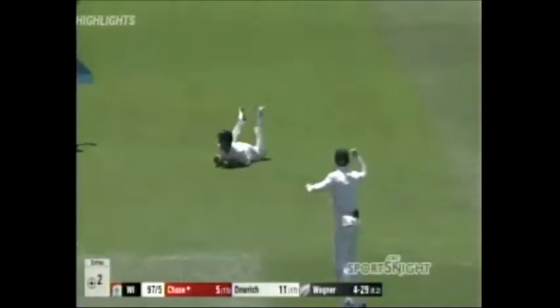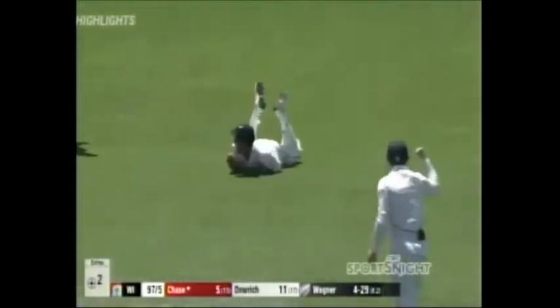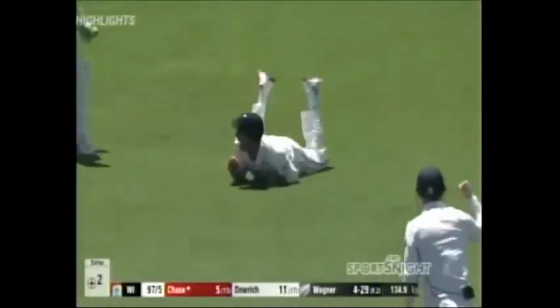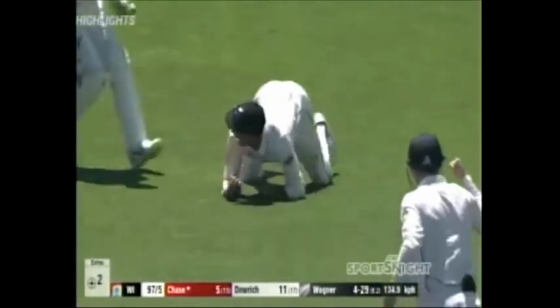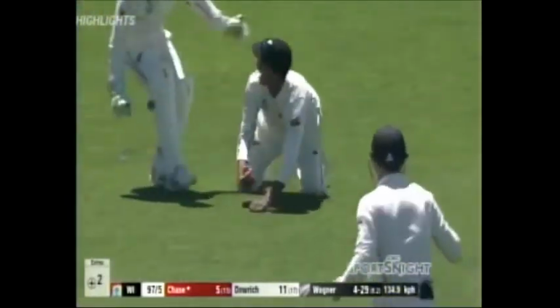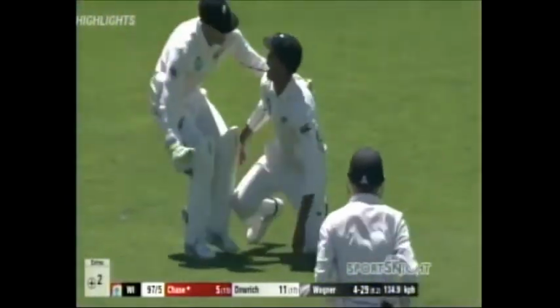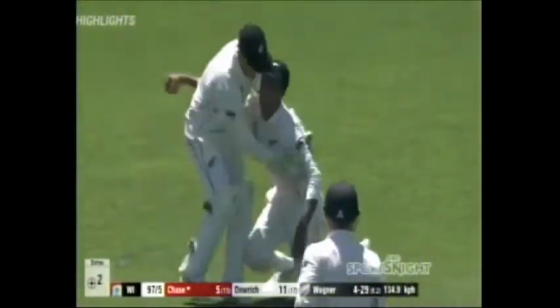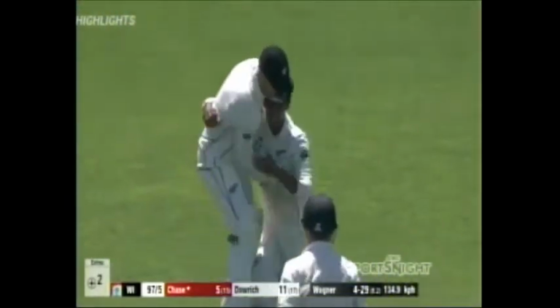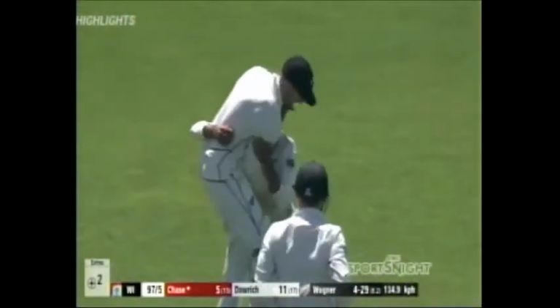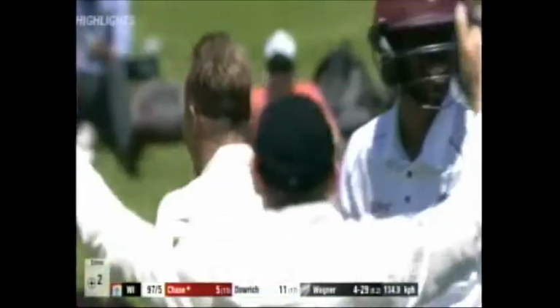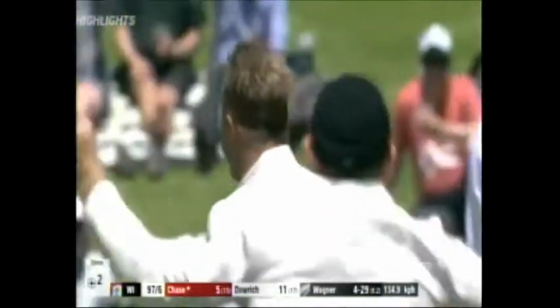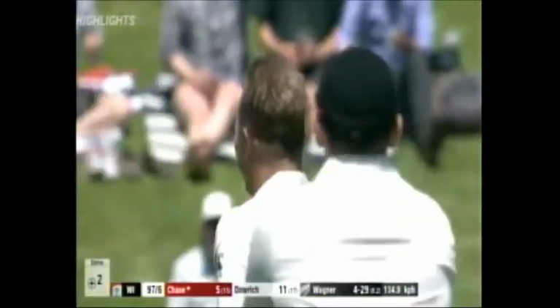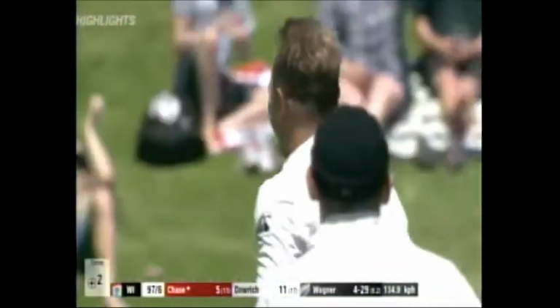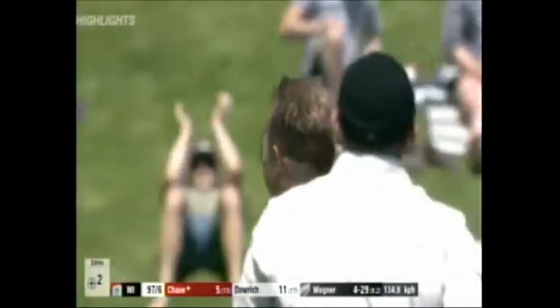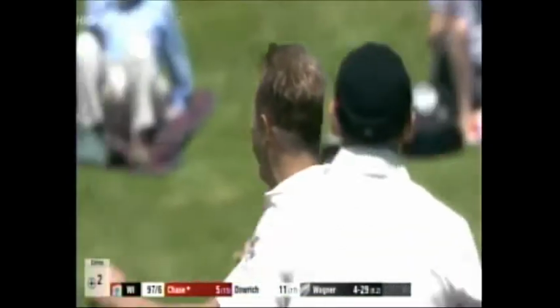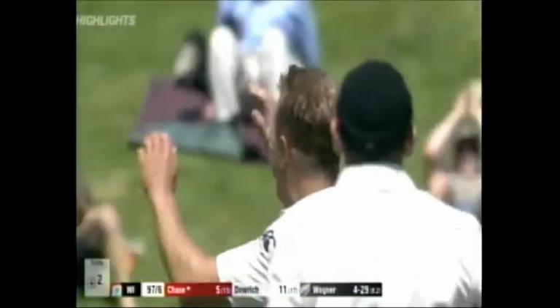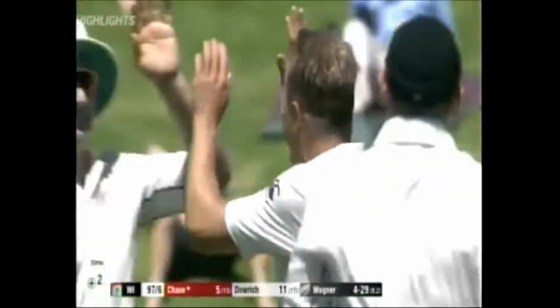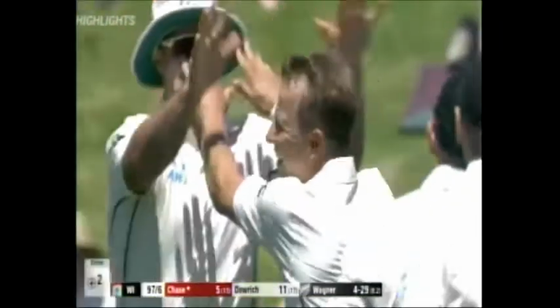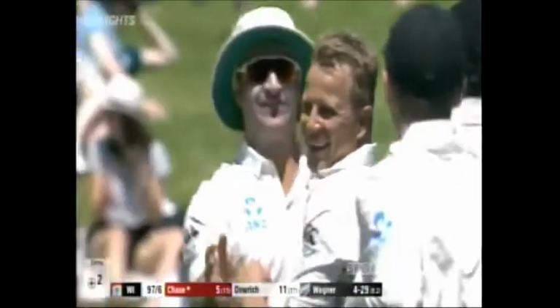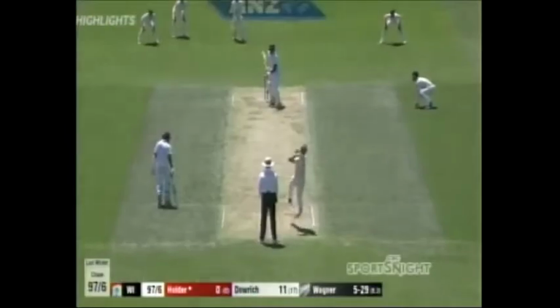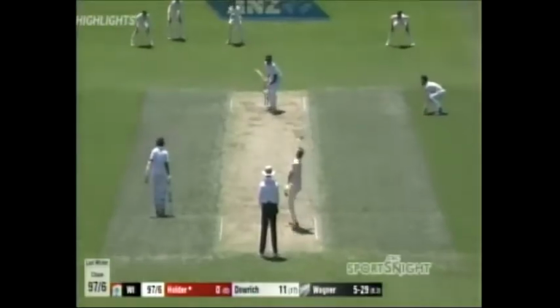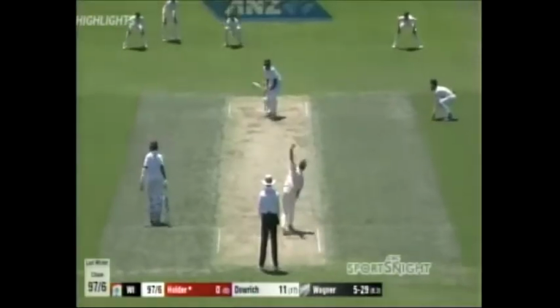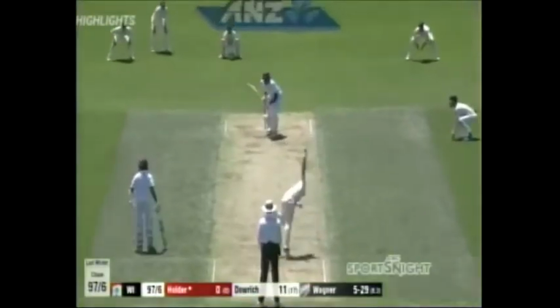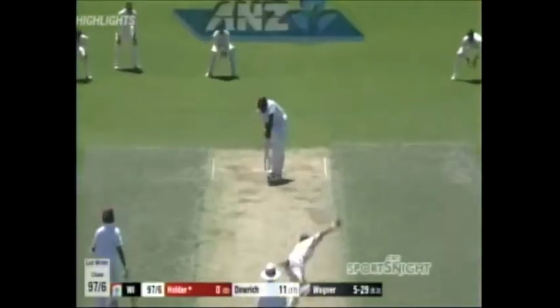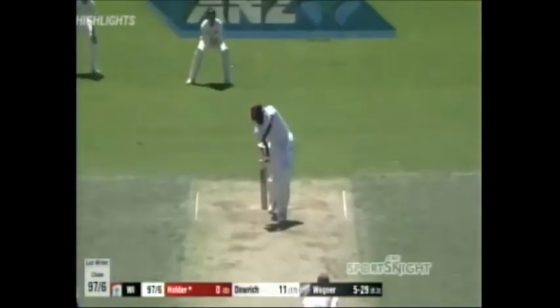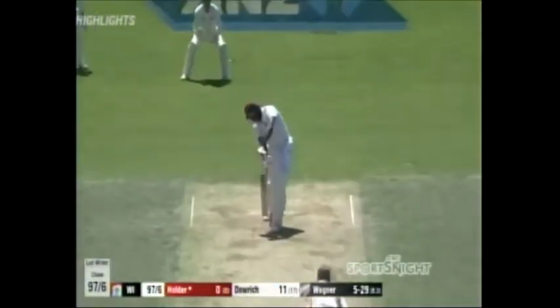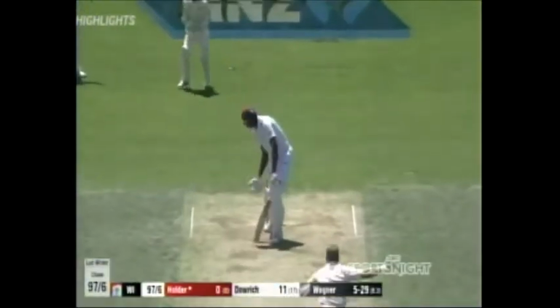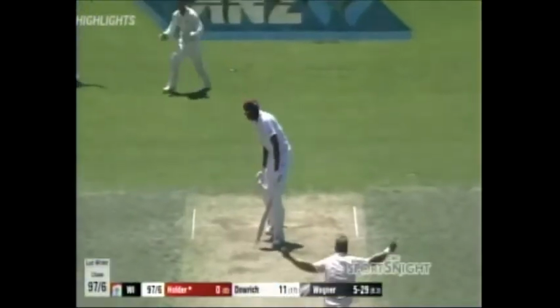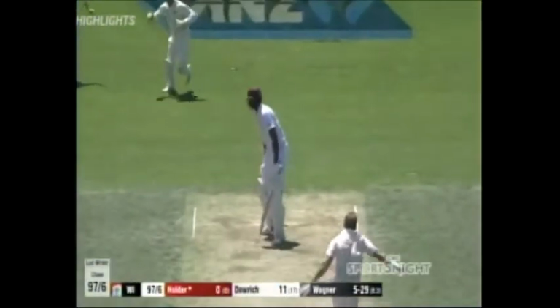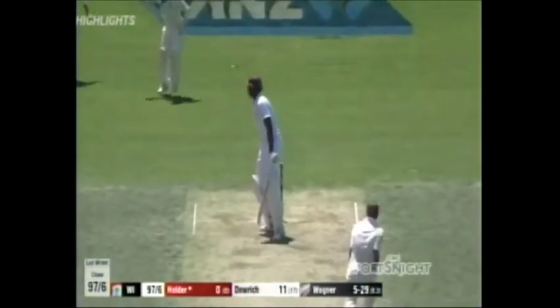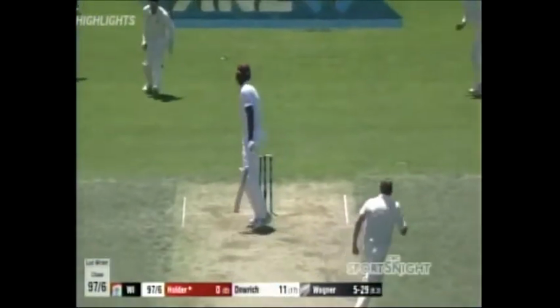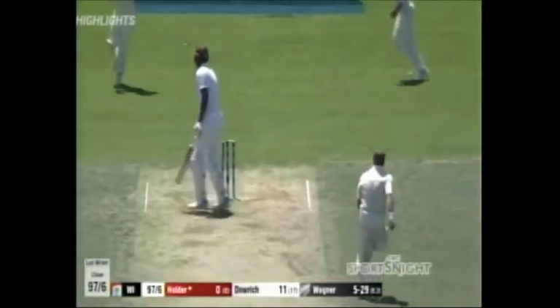Out! Another one goes to the shorter one in the trap. Bowled down. What a beauty!